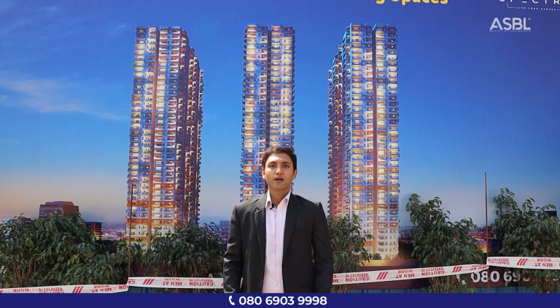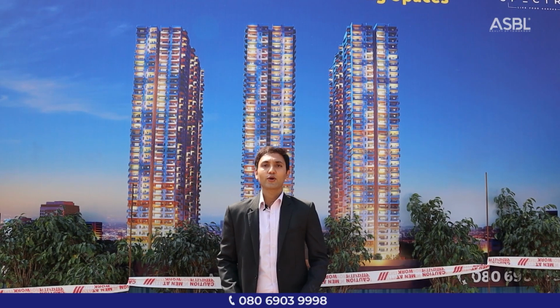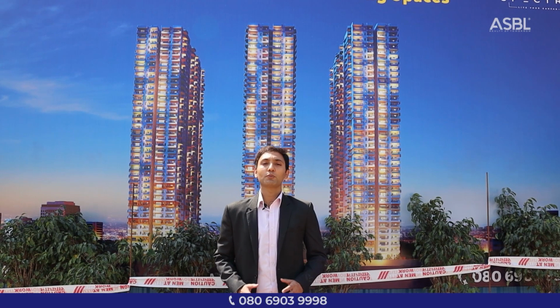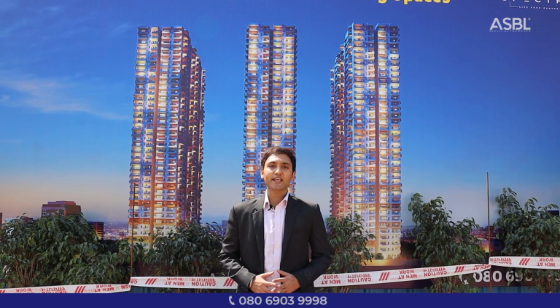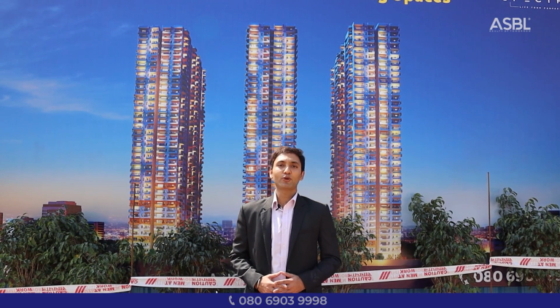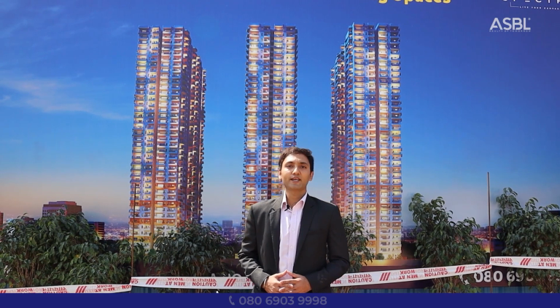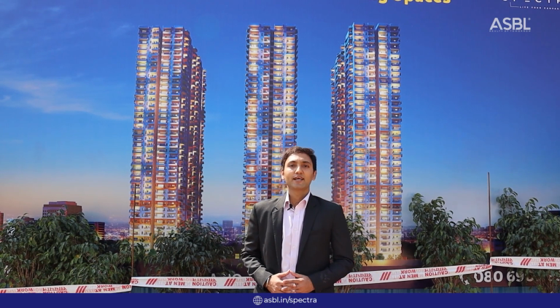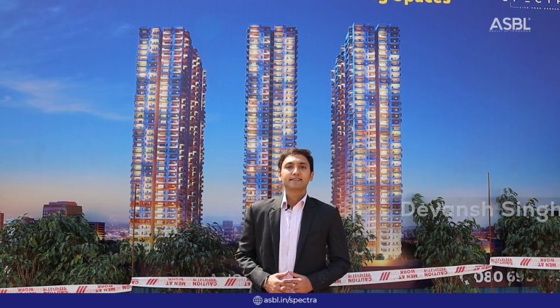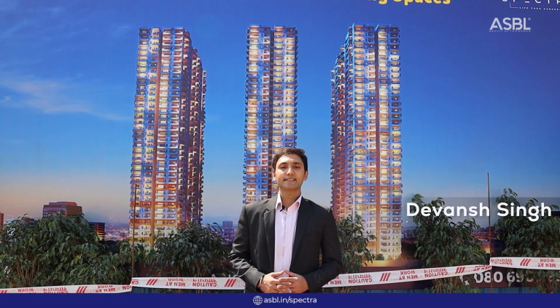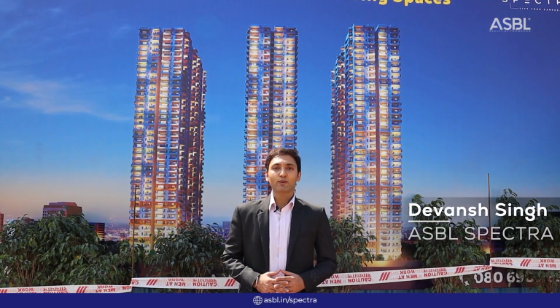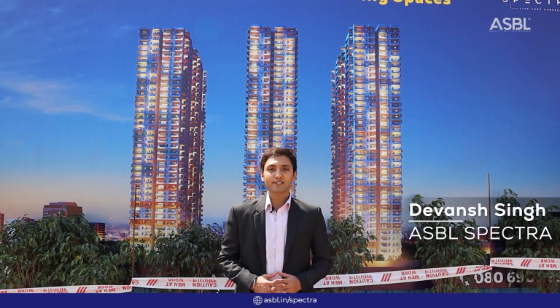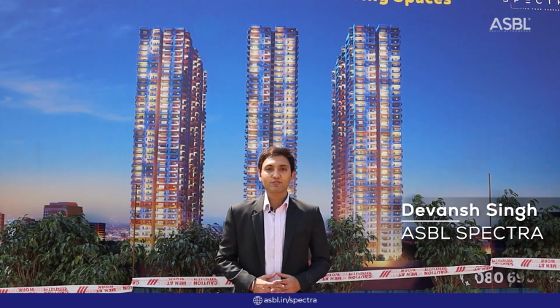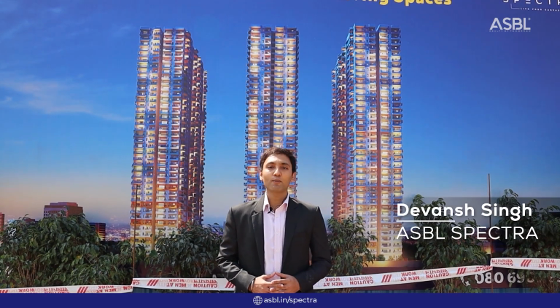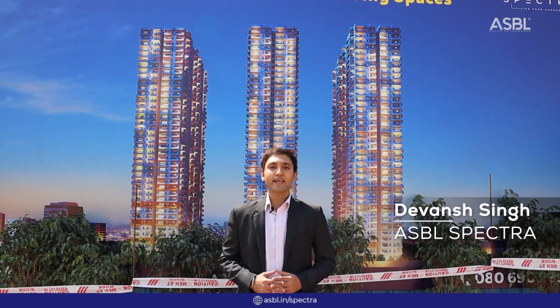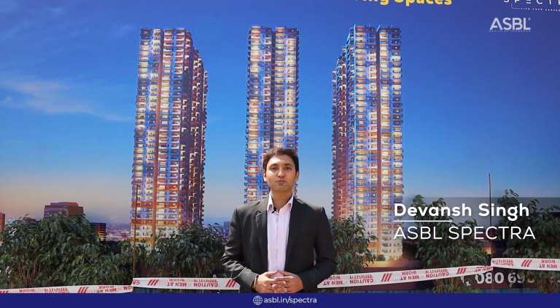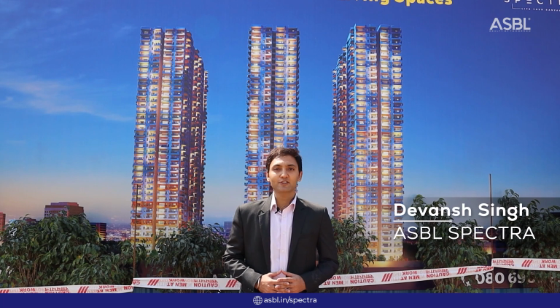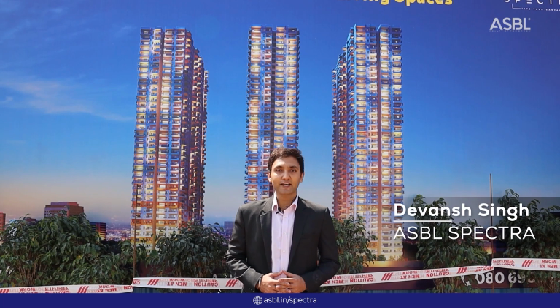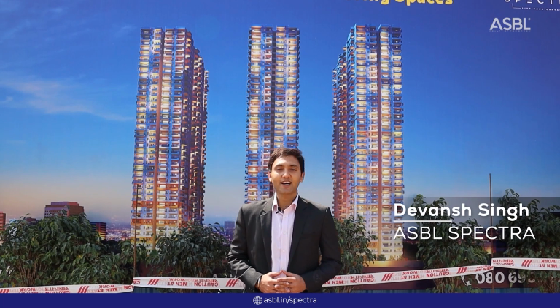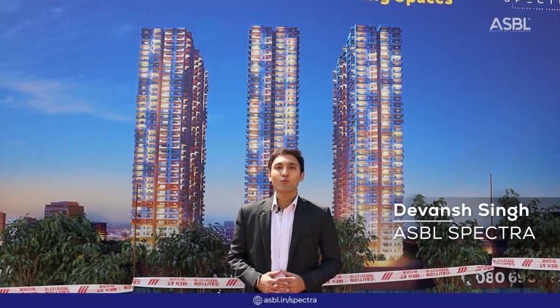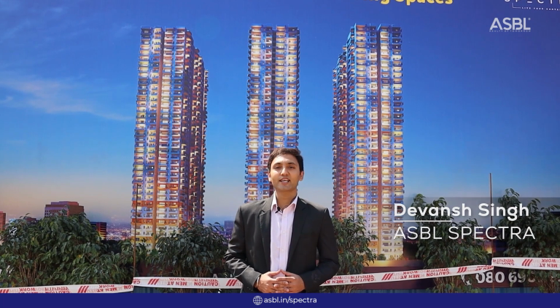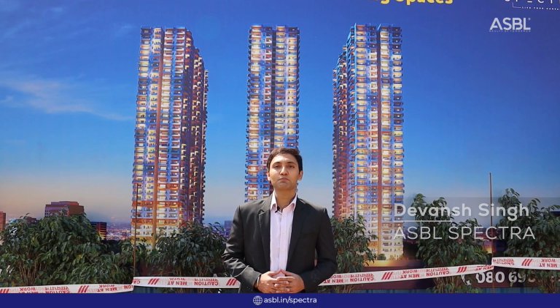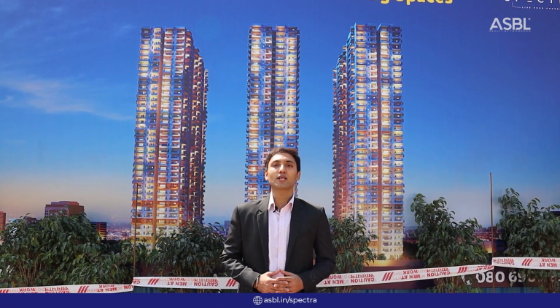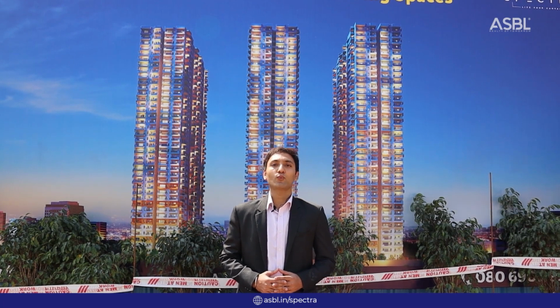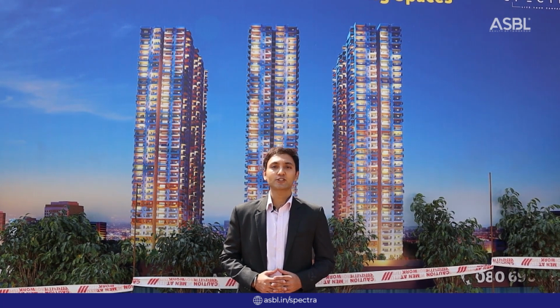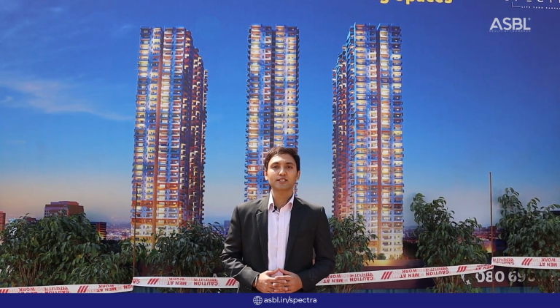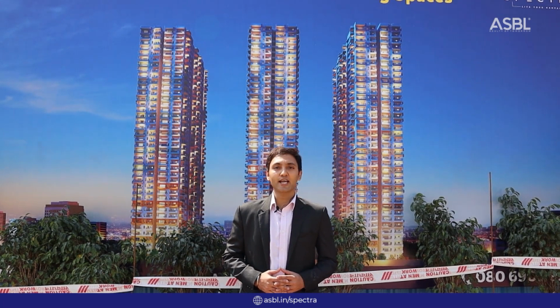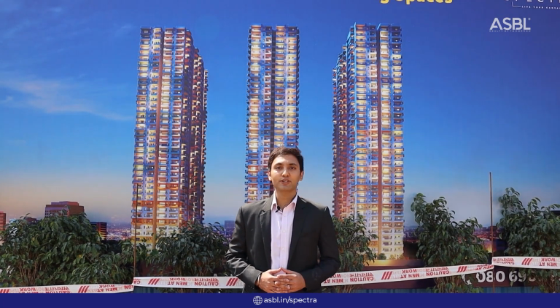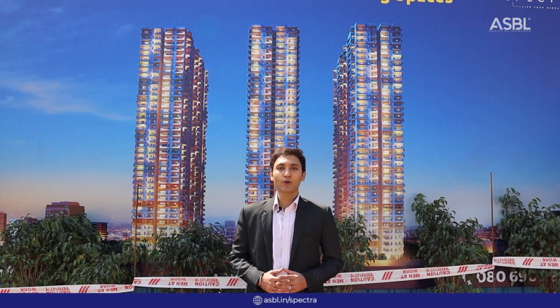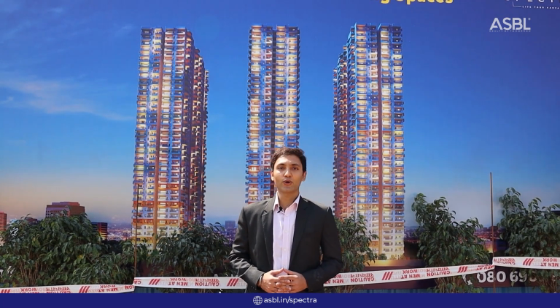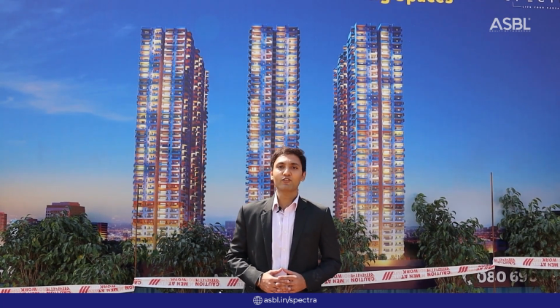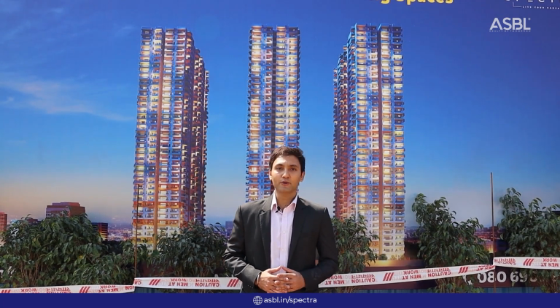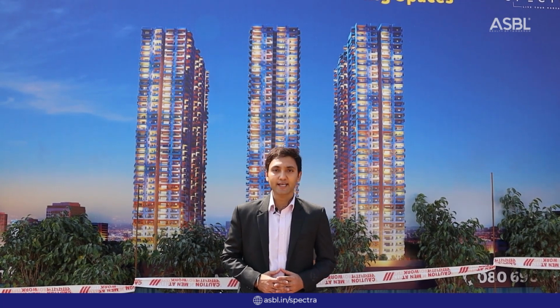Good morning everyone. This is Devansh from ASBL Spectra. Welcome to the virtual site visit tour of our project.